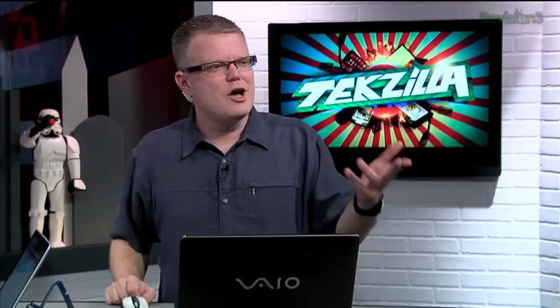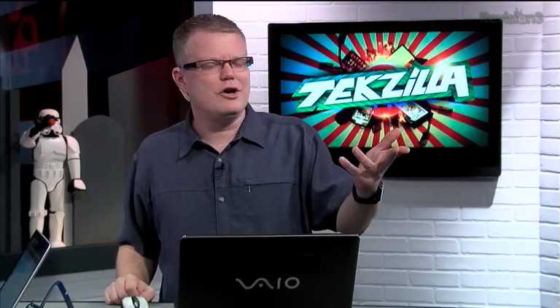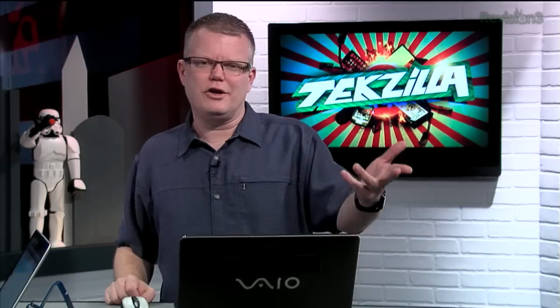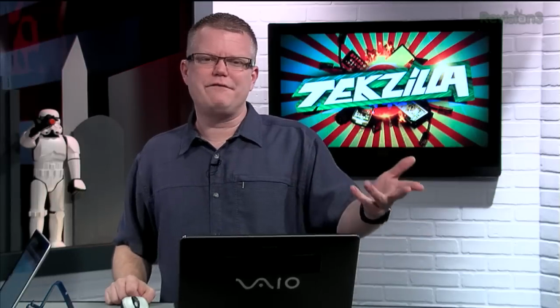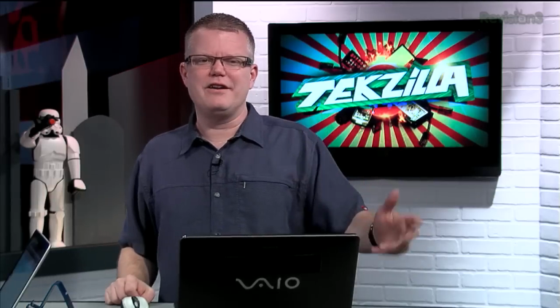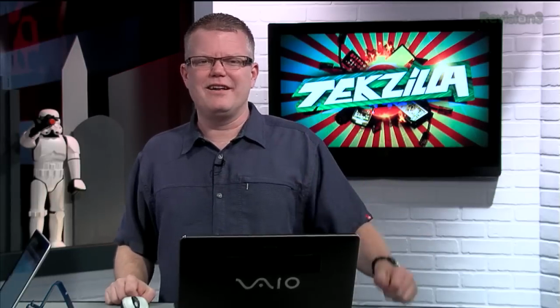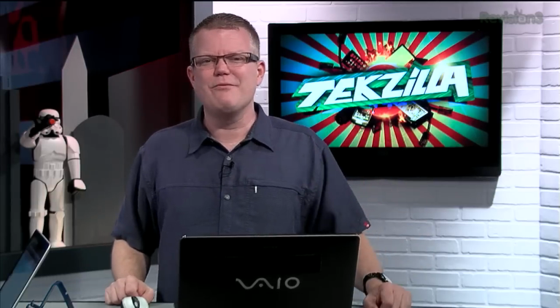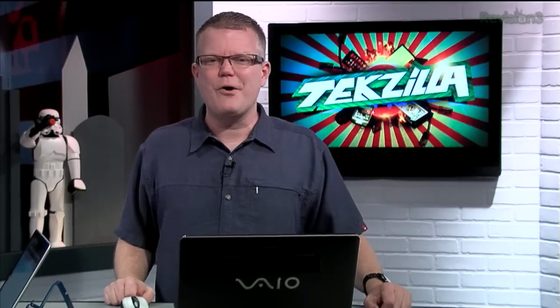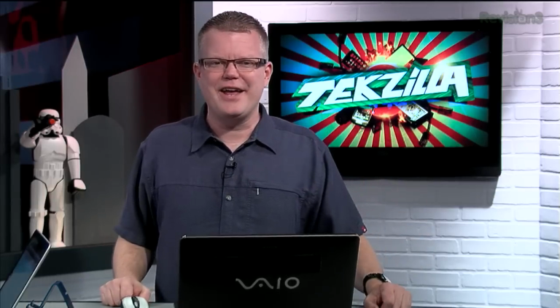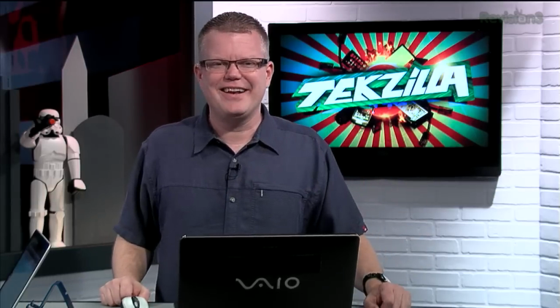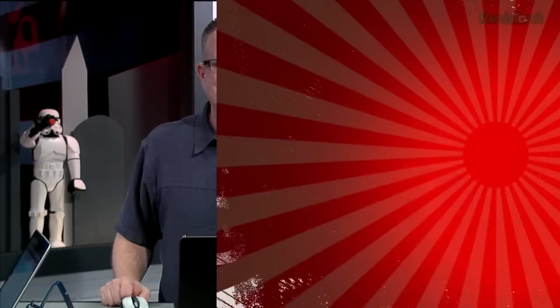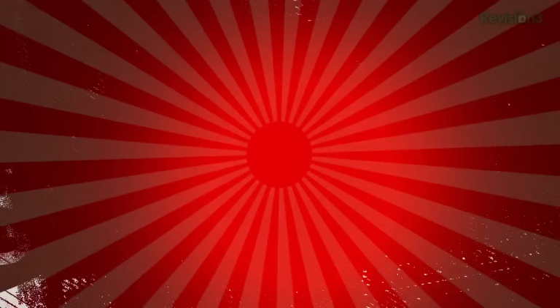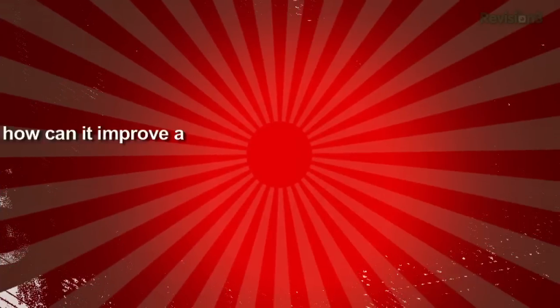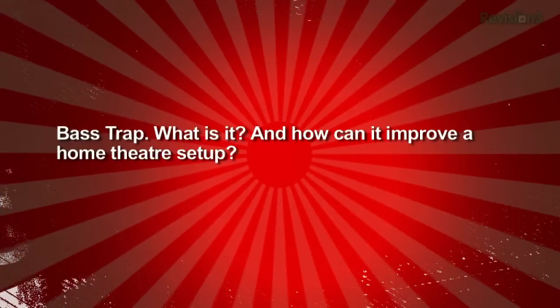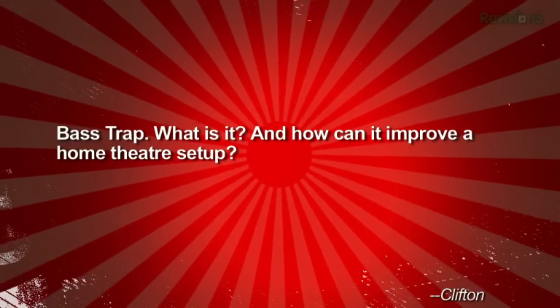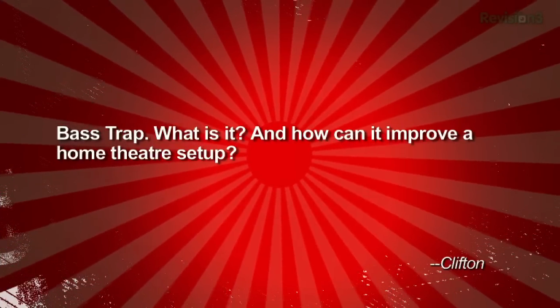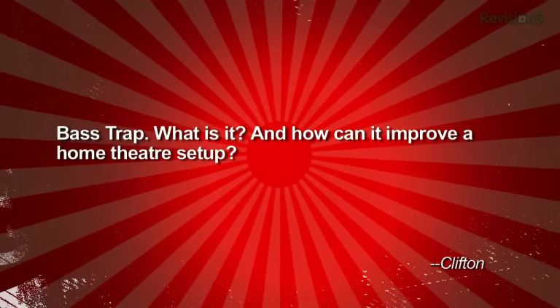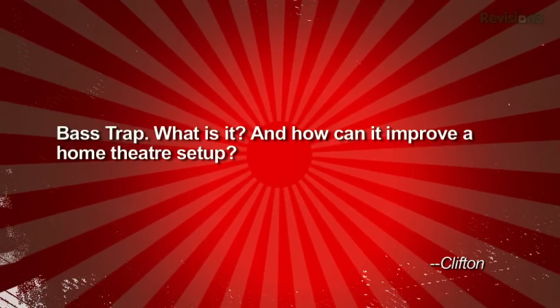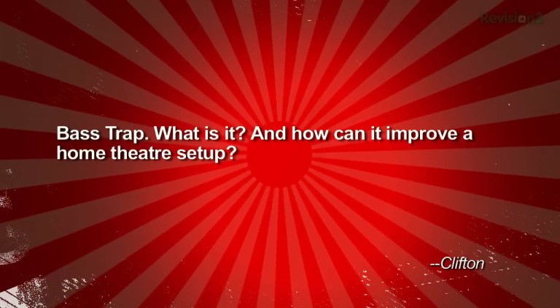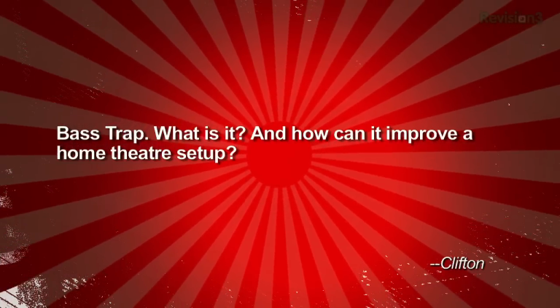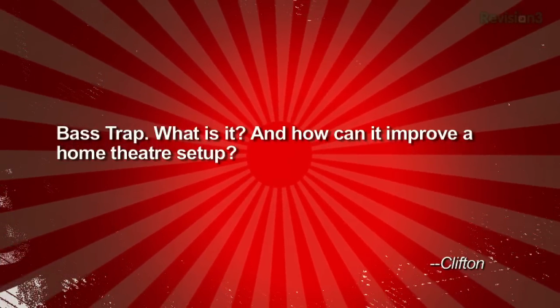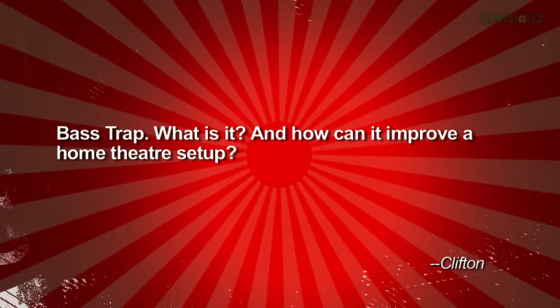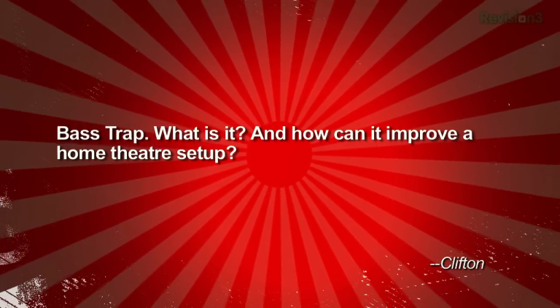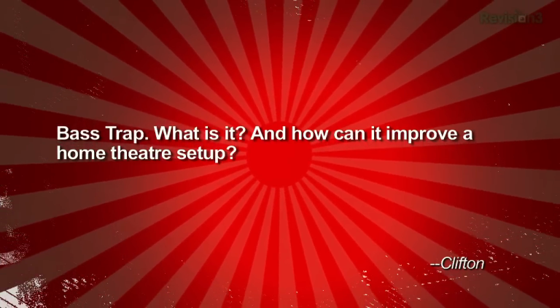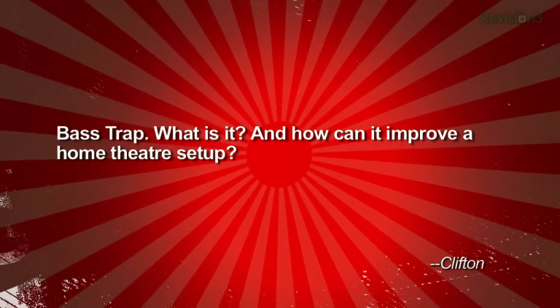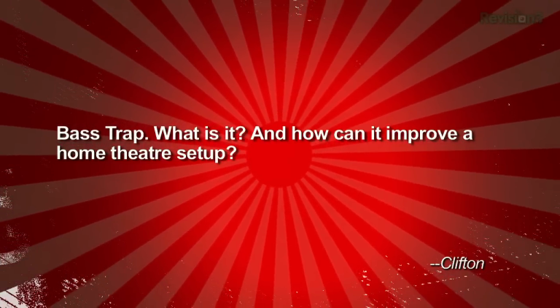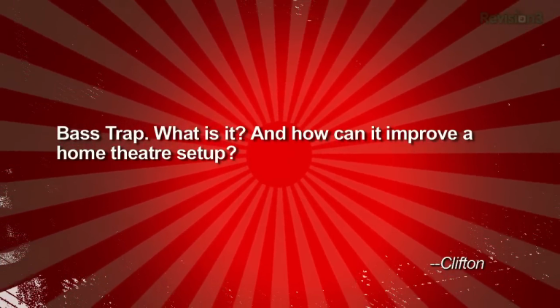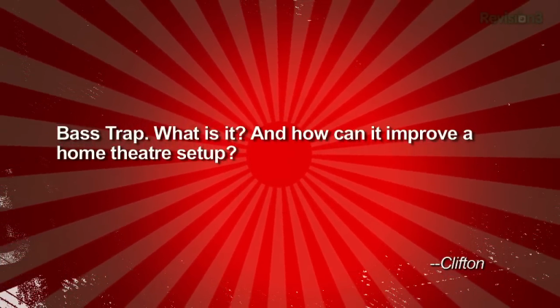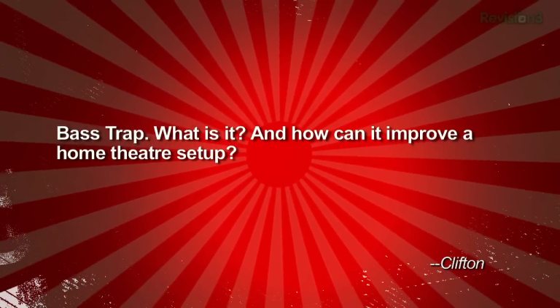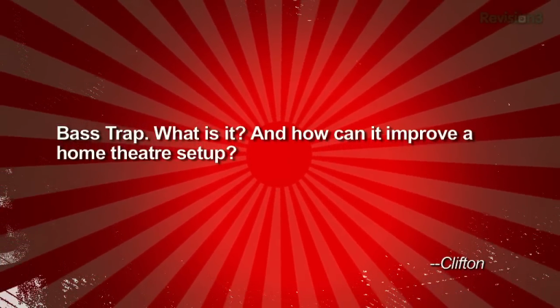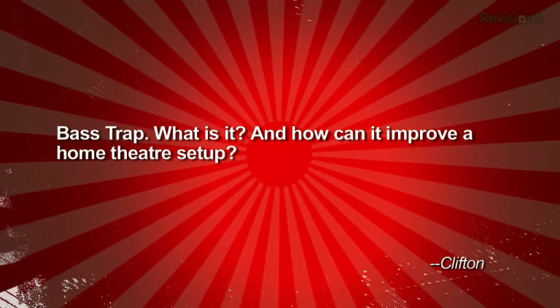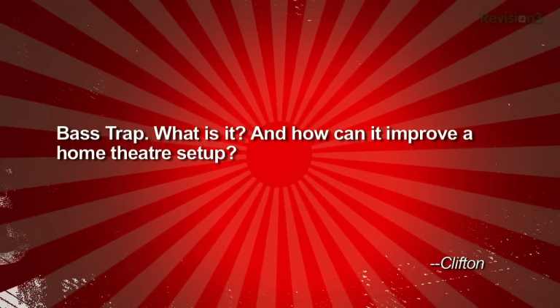Clifton wrote in. He says: bass trap — what is it, and how can it improve a home theater setup?